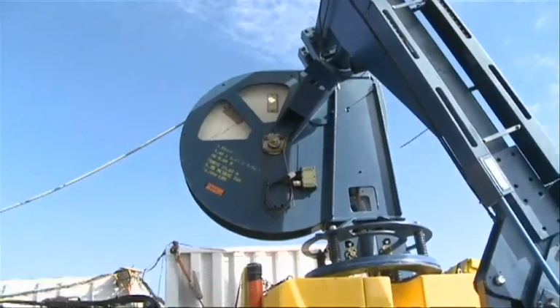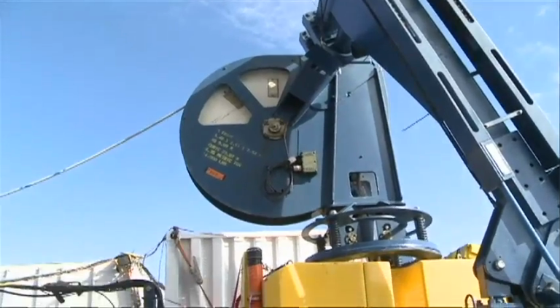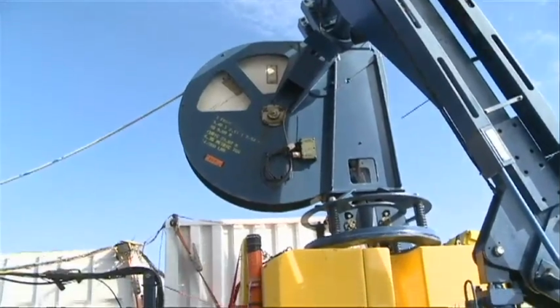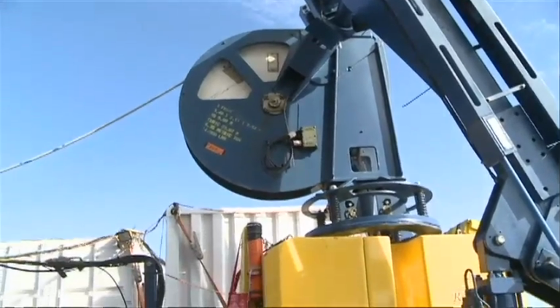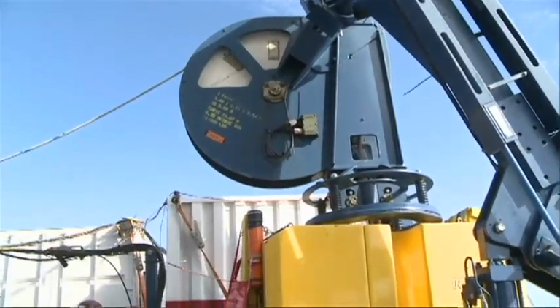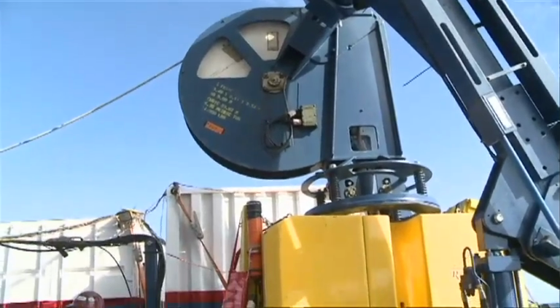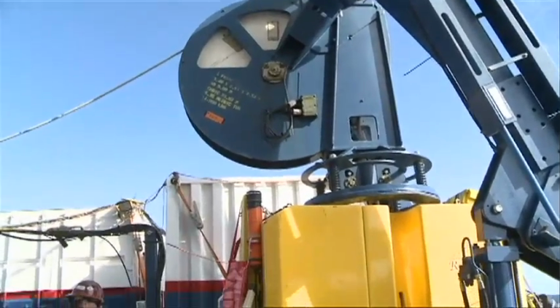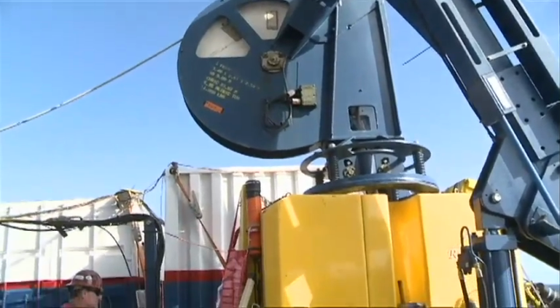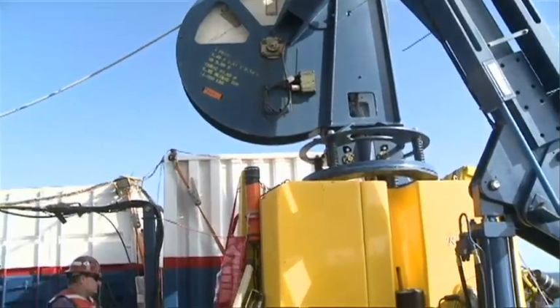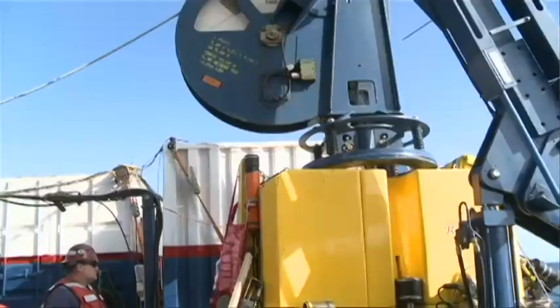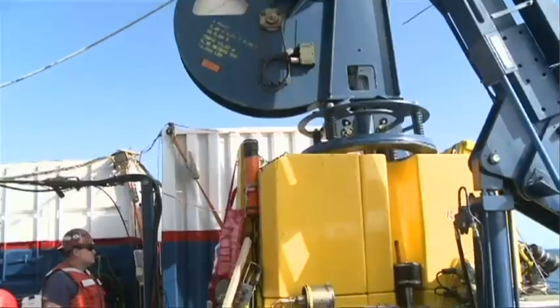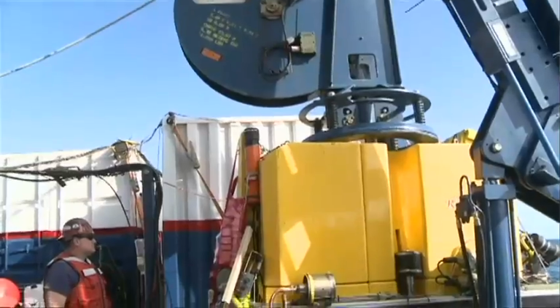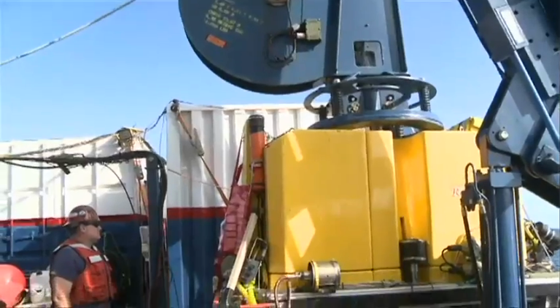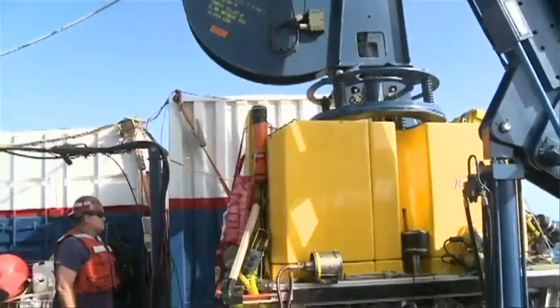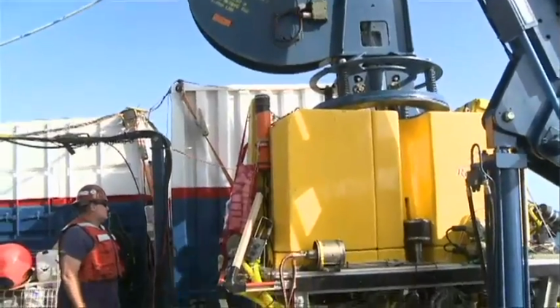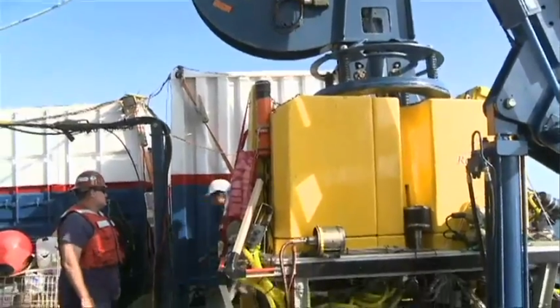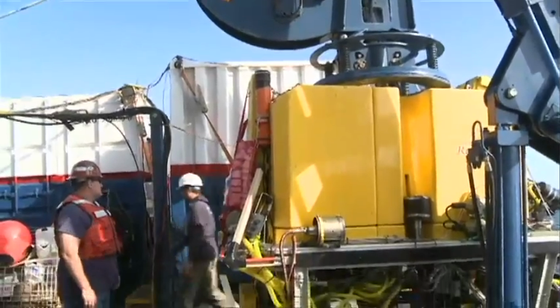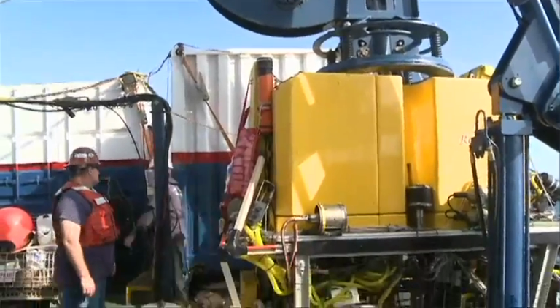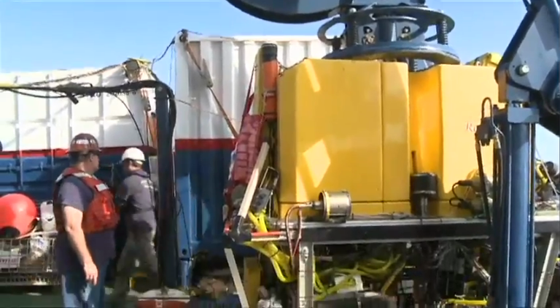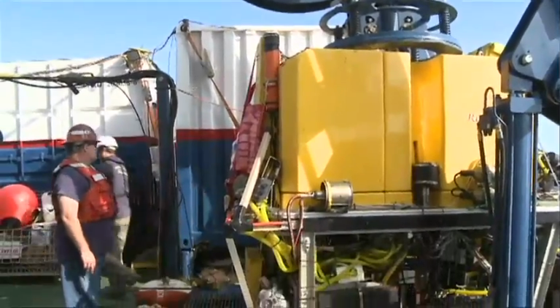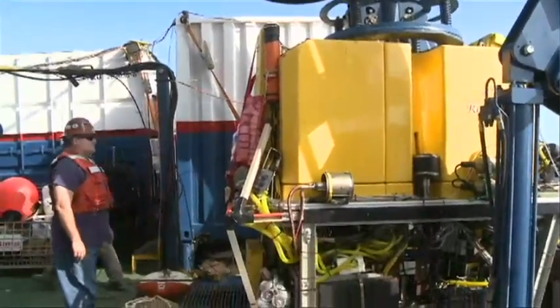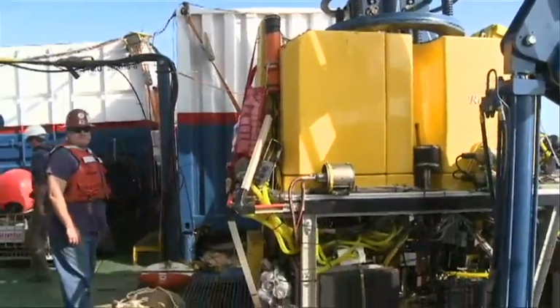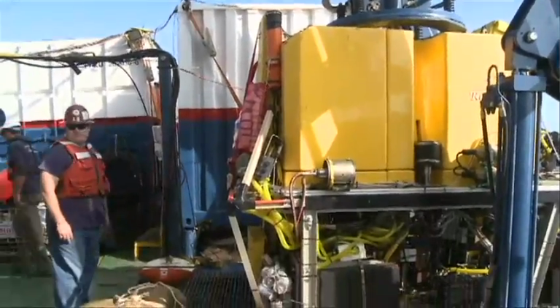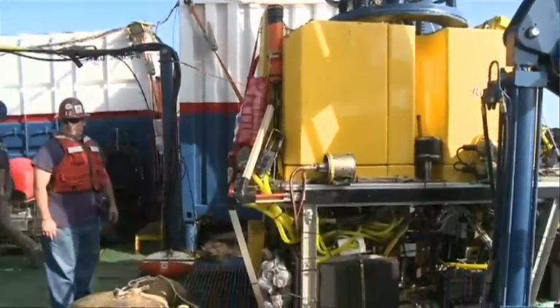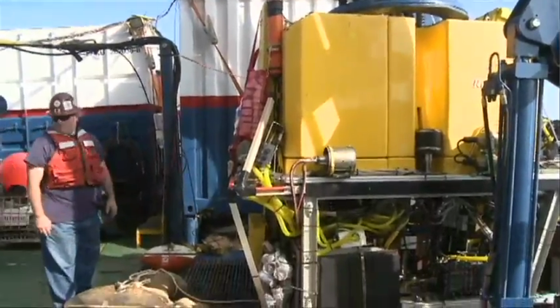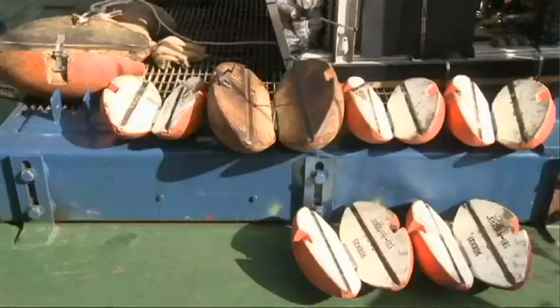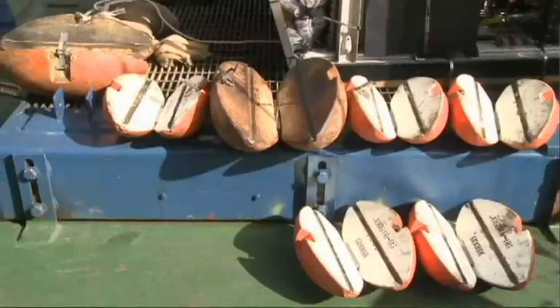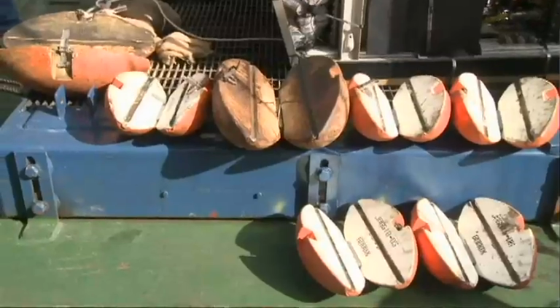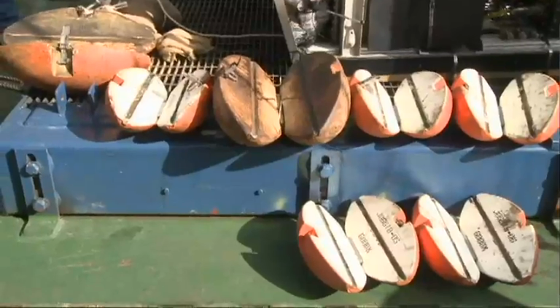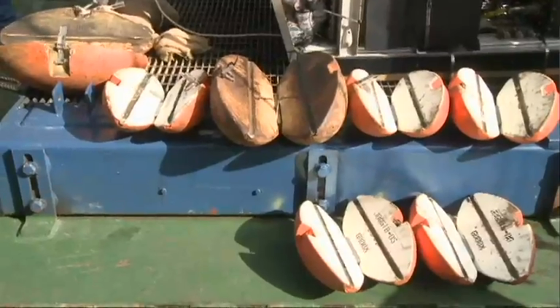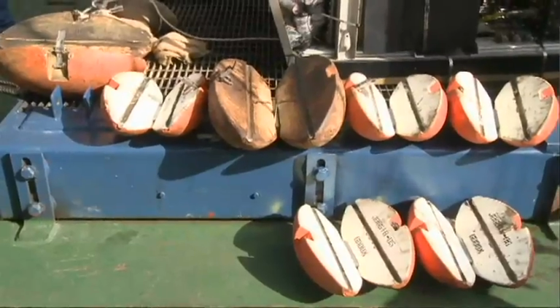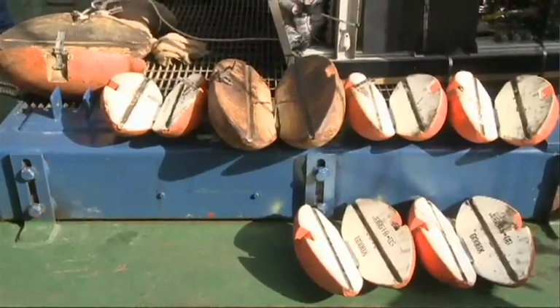My name is Mark Heinrich, assistant project manager for Phoenix International. What I'm talking about today is when we do a launch and recovery of an ROV.